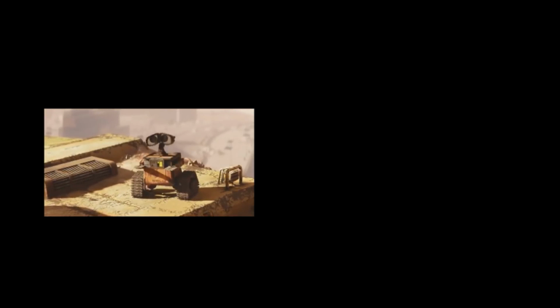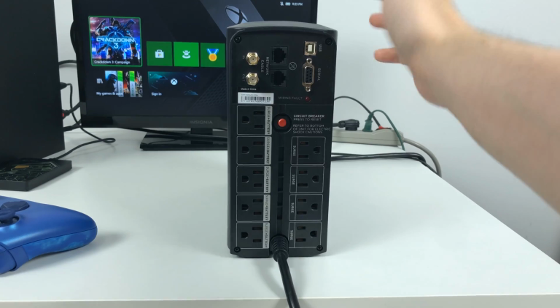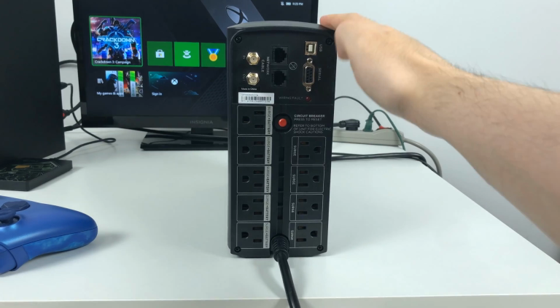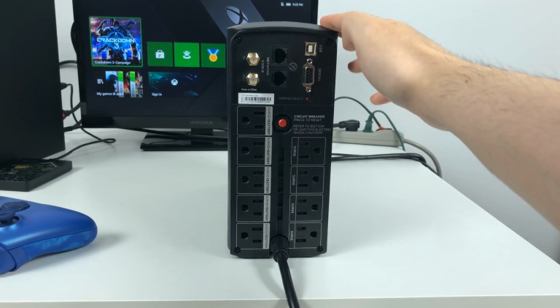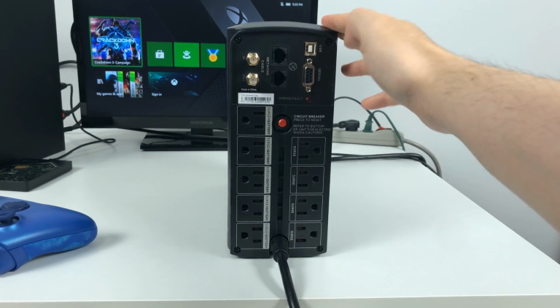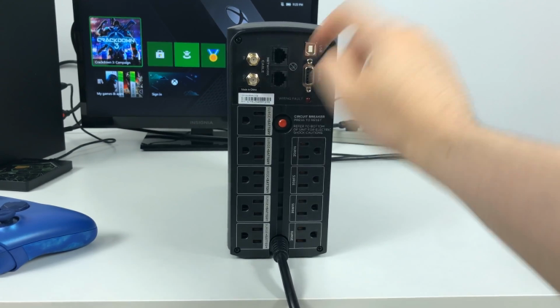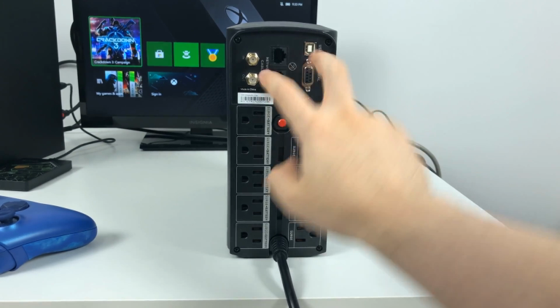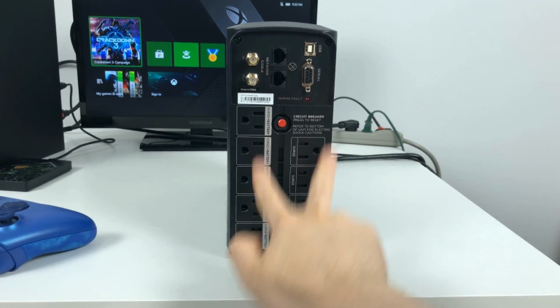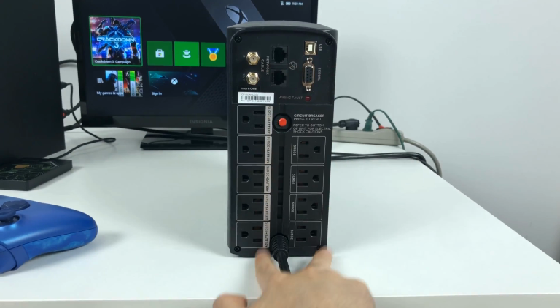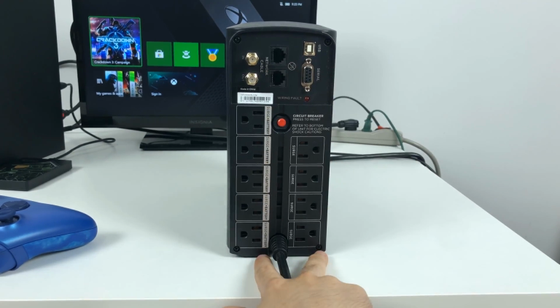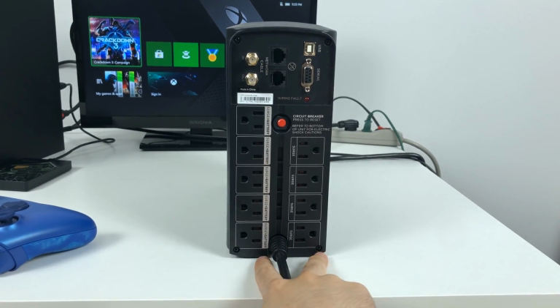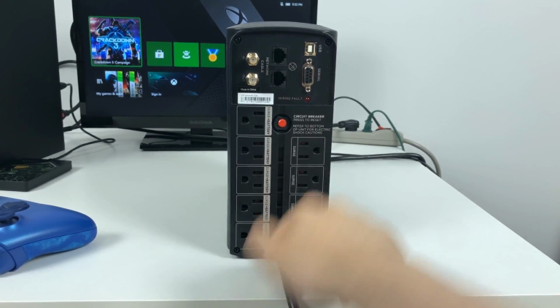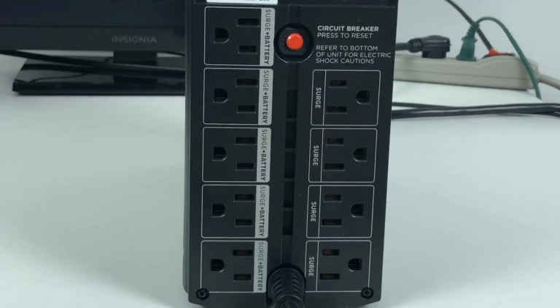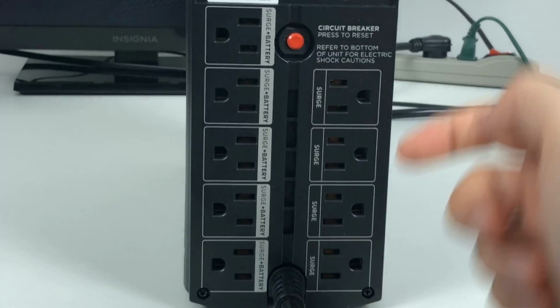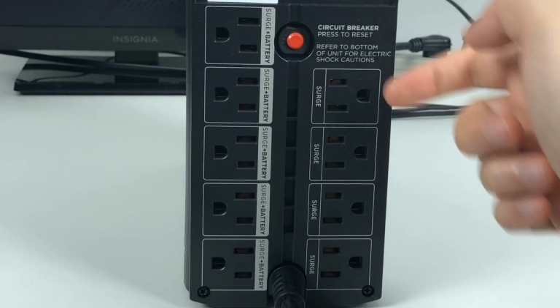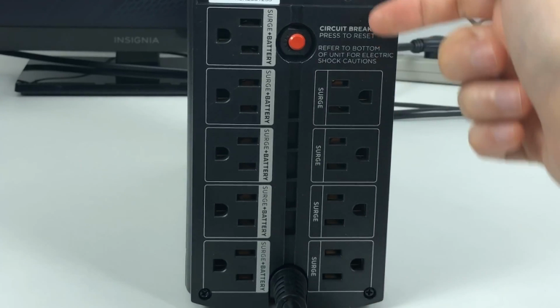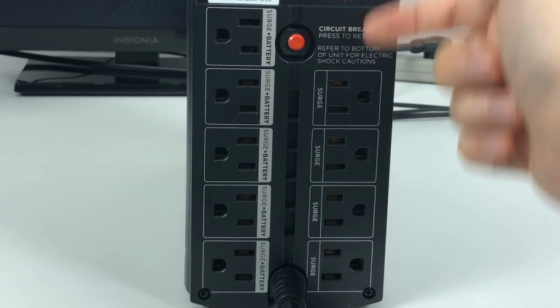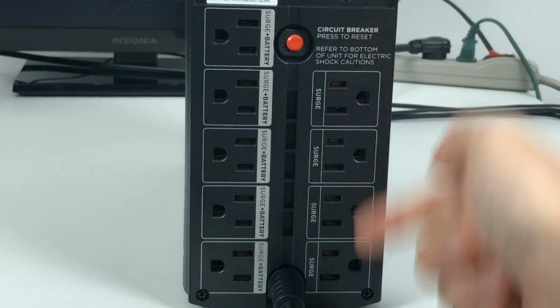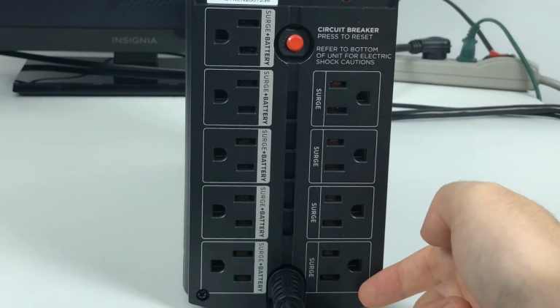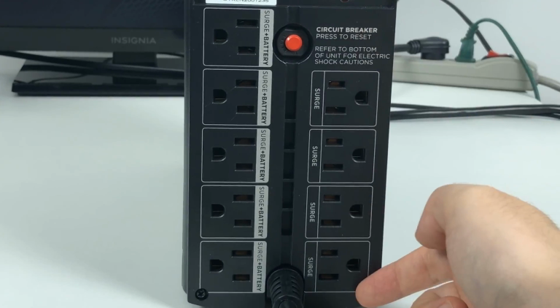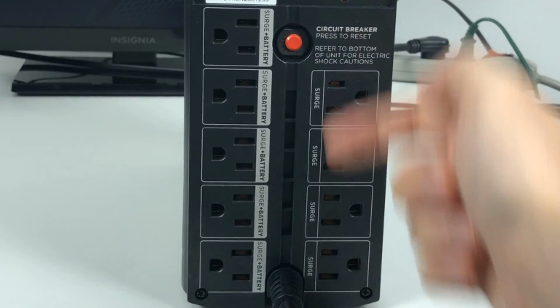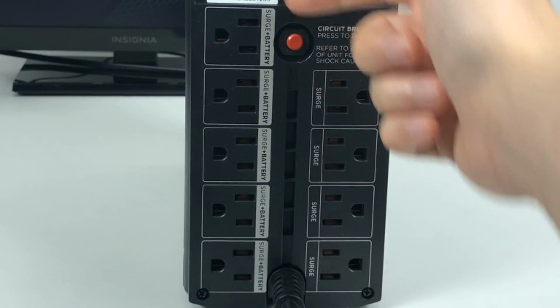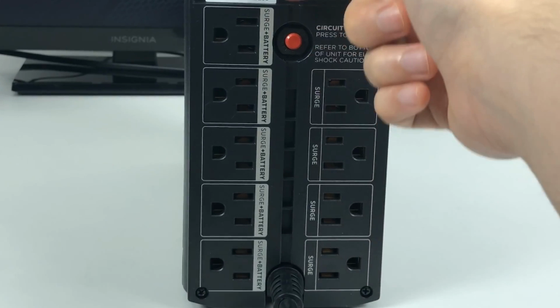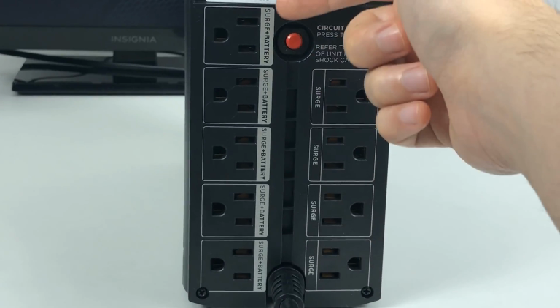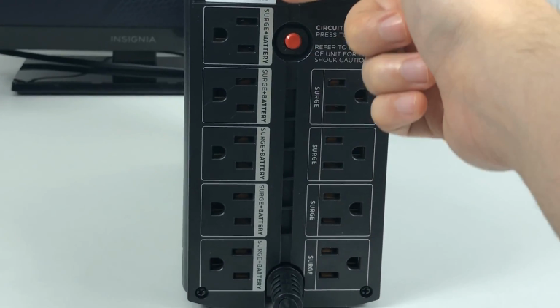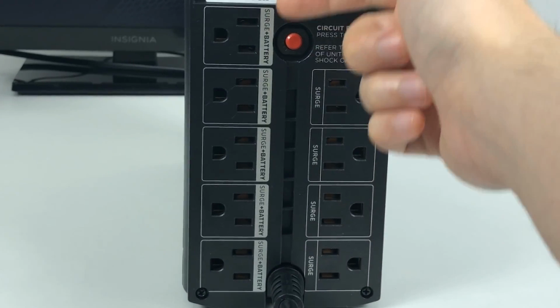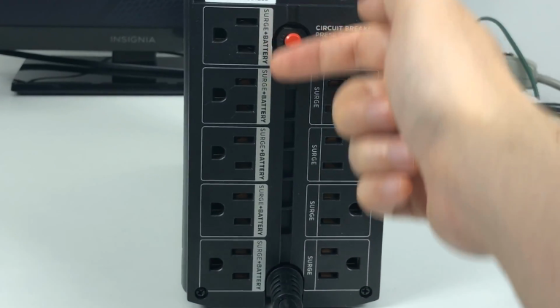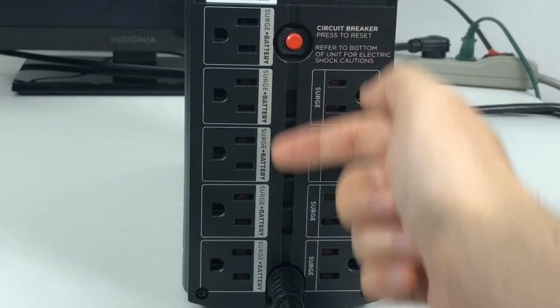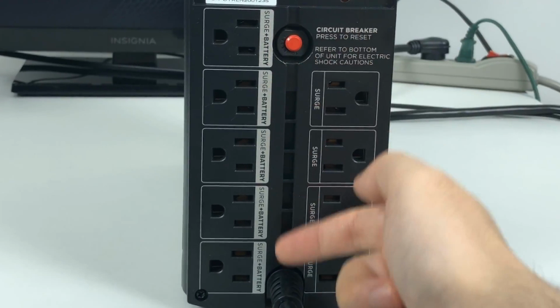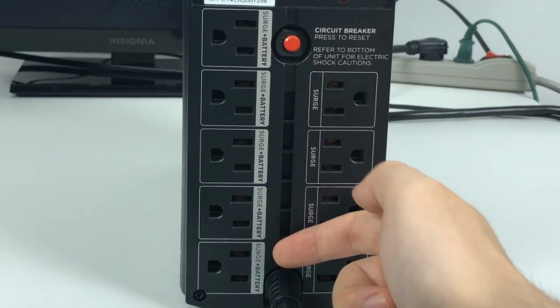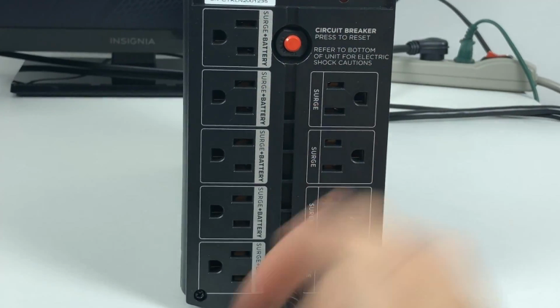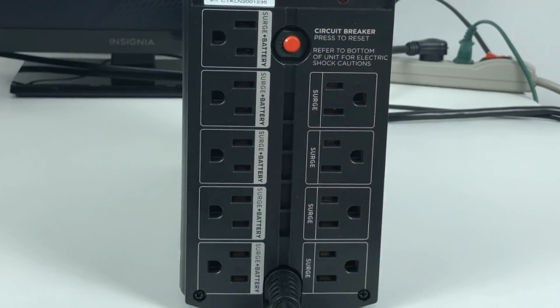Most of these systems have two rows of outlets — ones that are surge only and ones that are surge and battery backup.